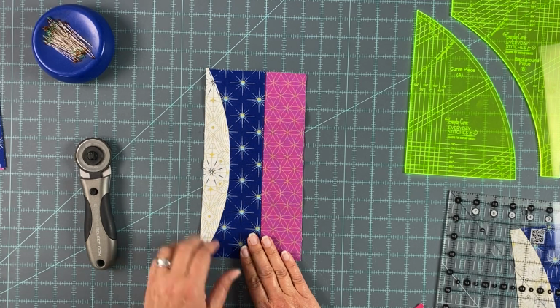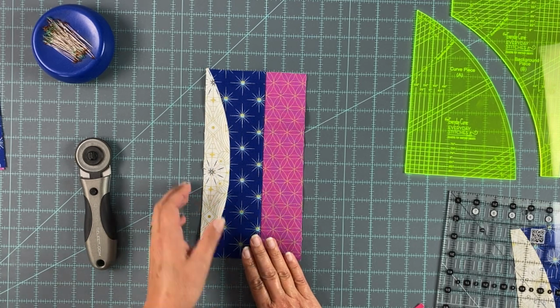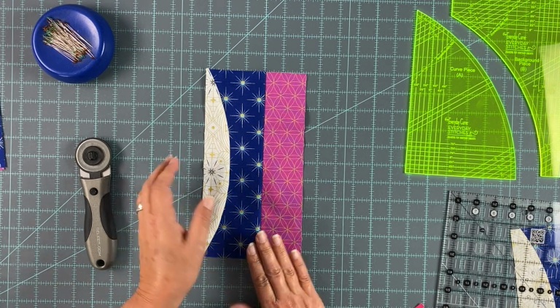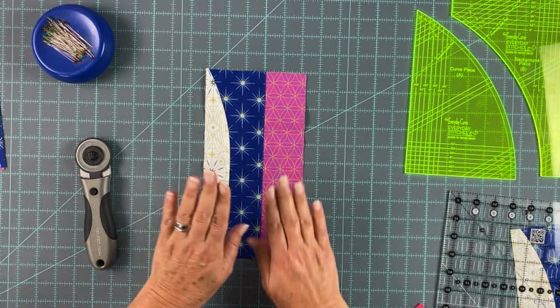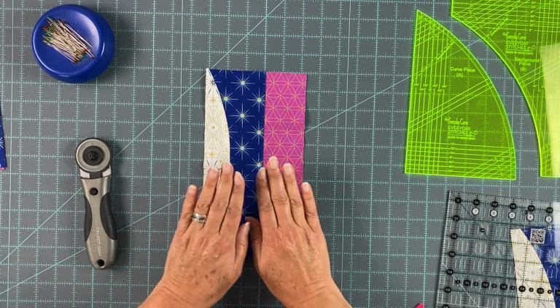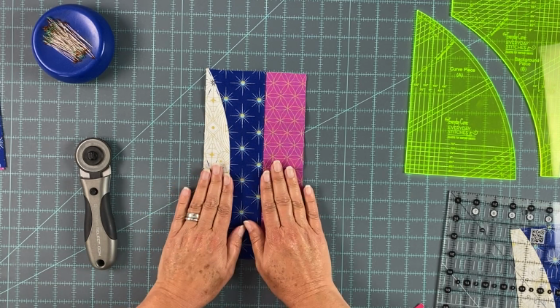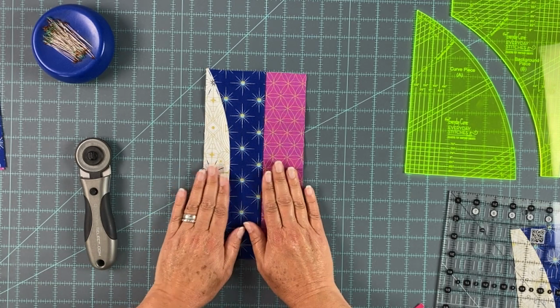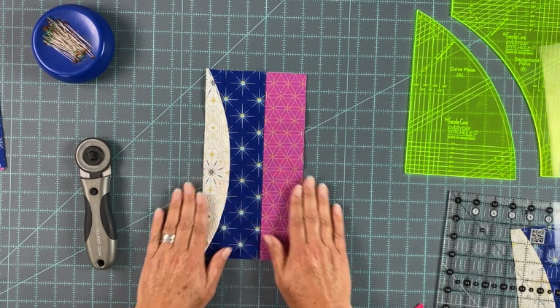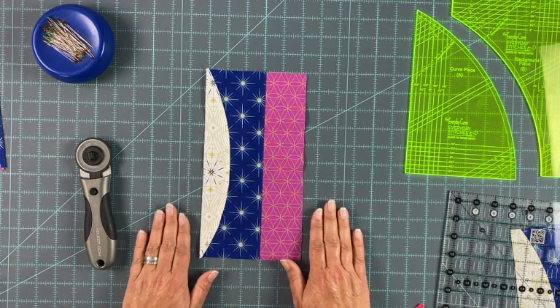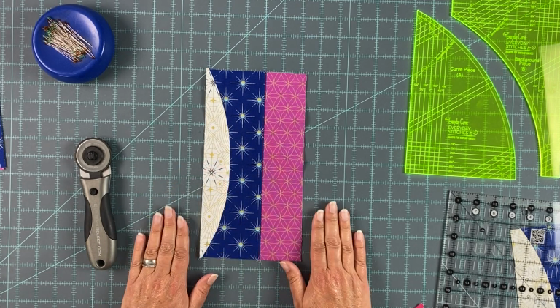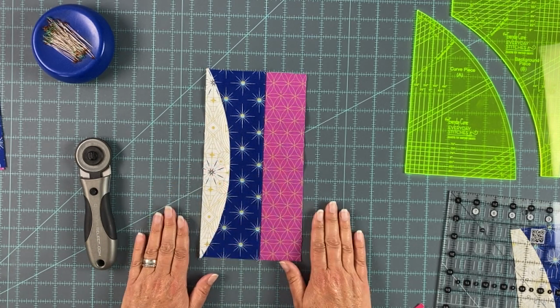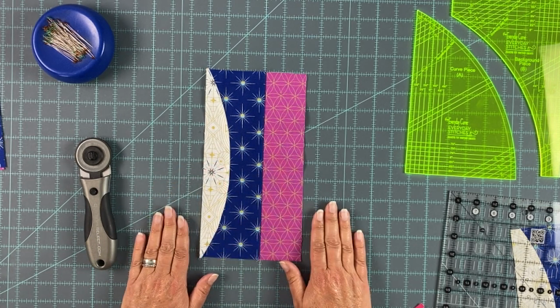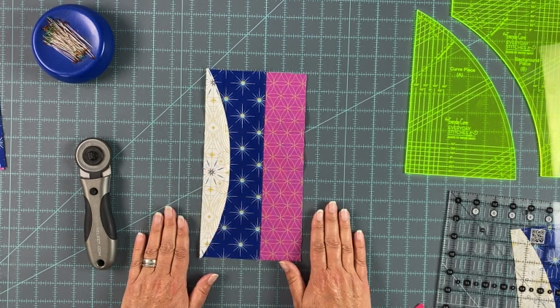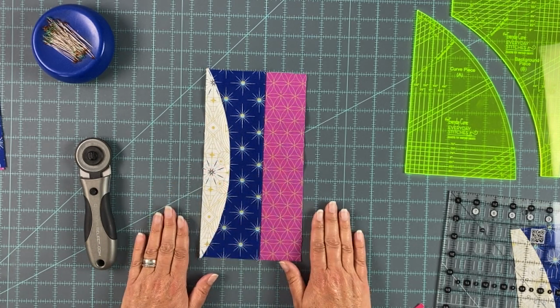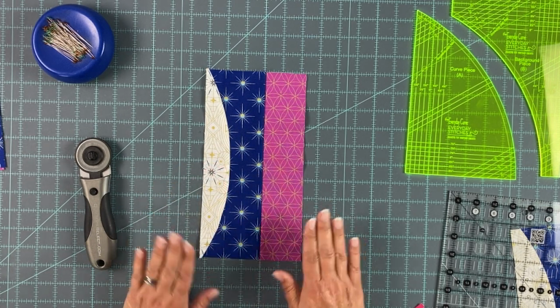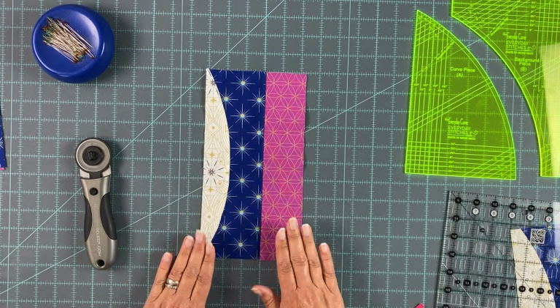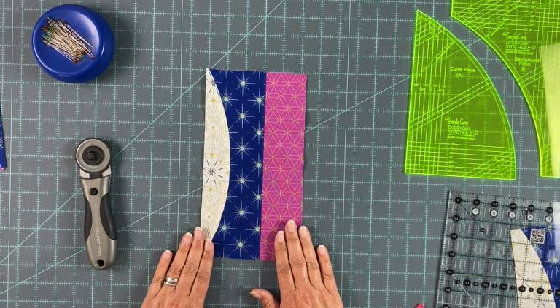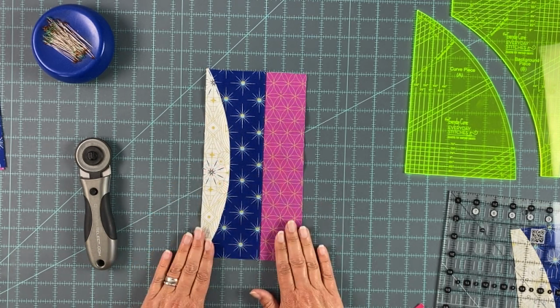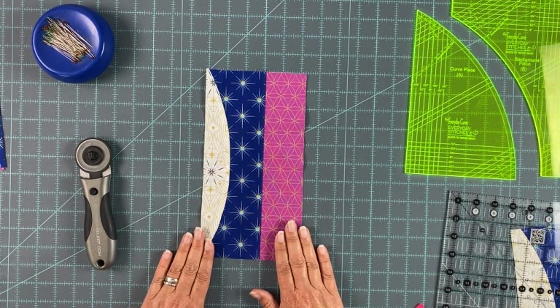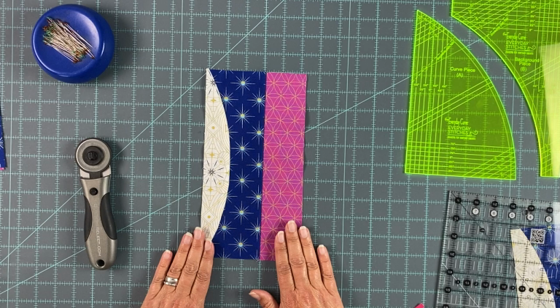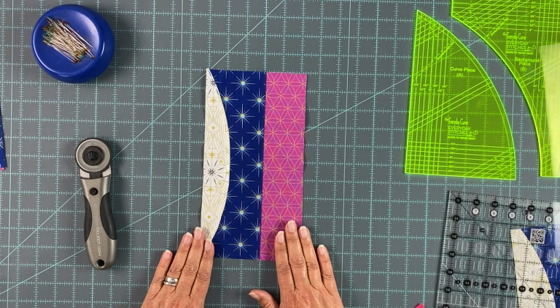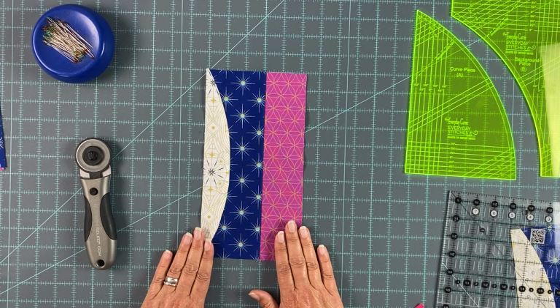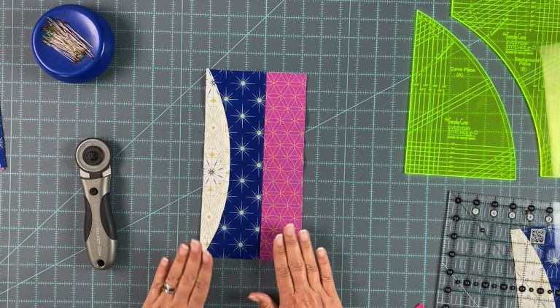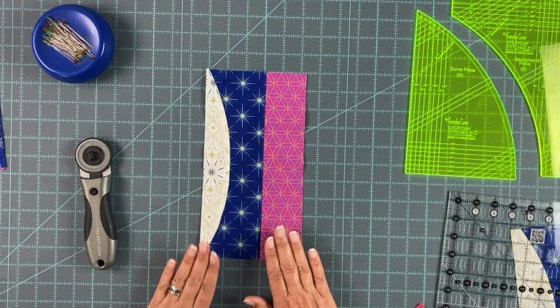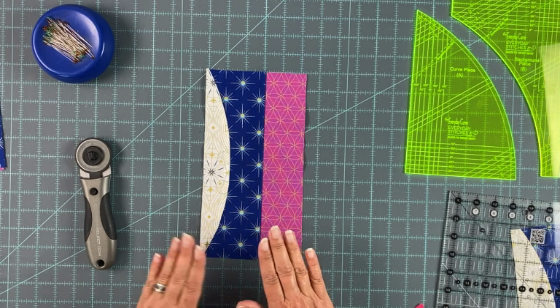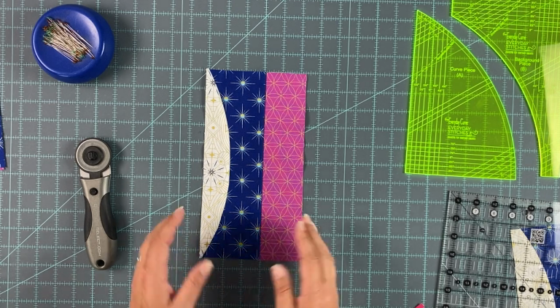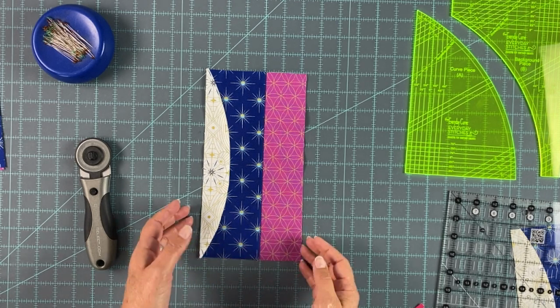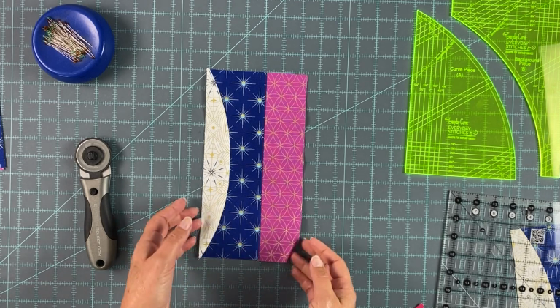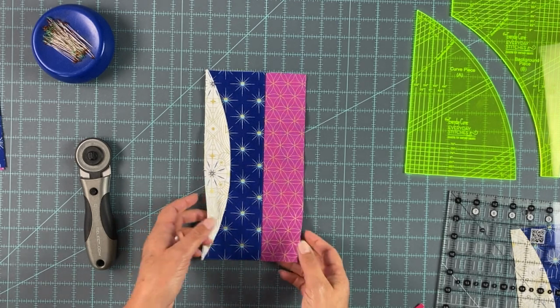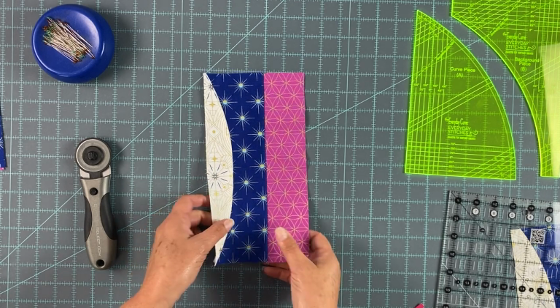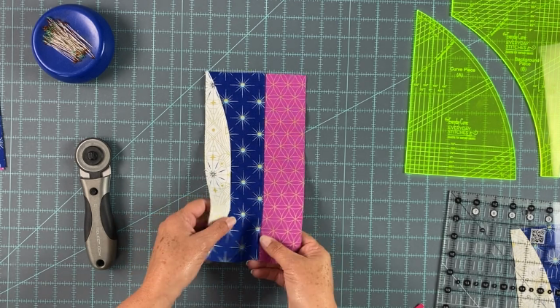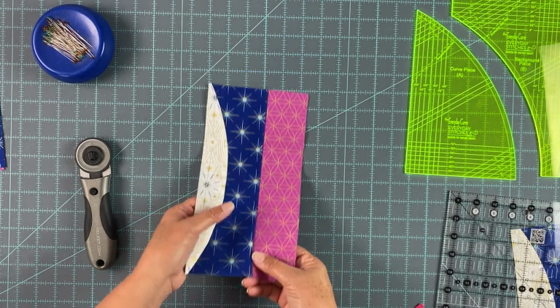Okay, so this is the C, D, E unit finished. Let's talk about how to do this.